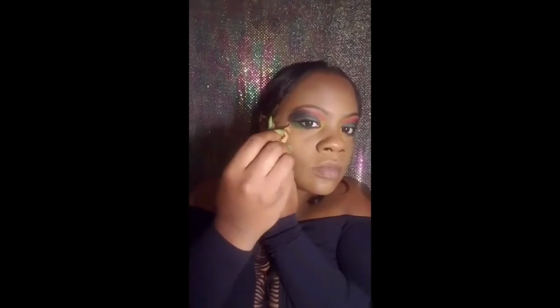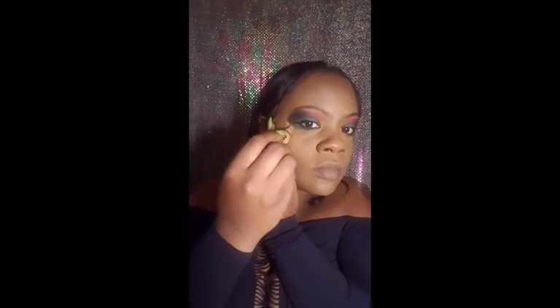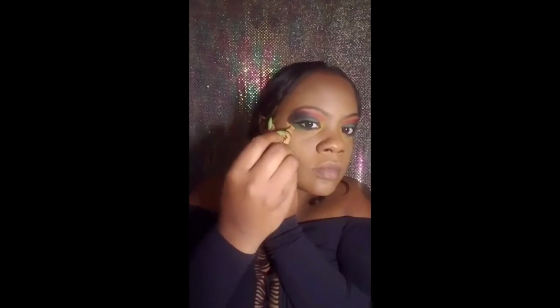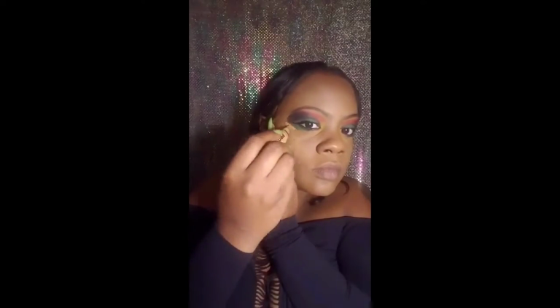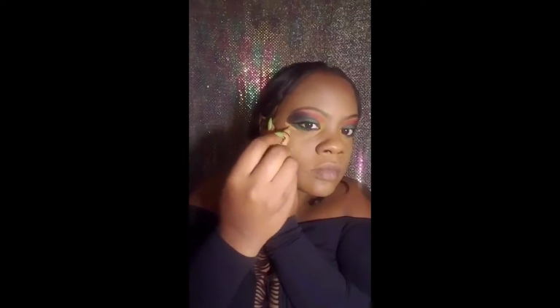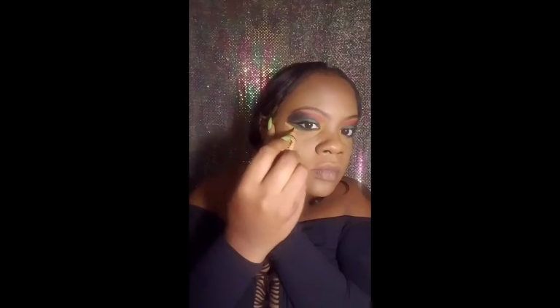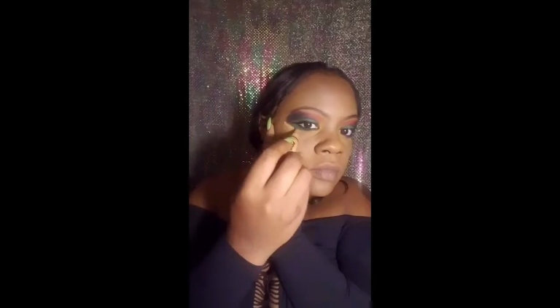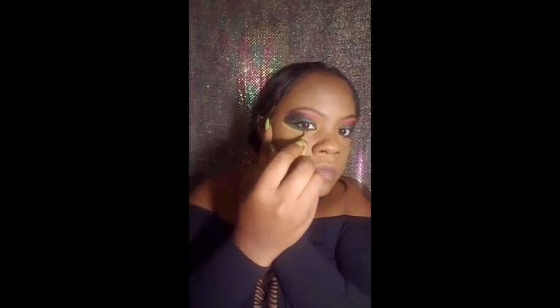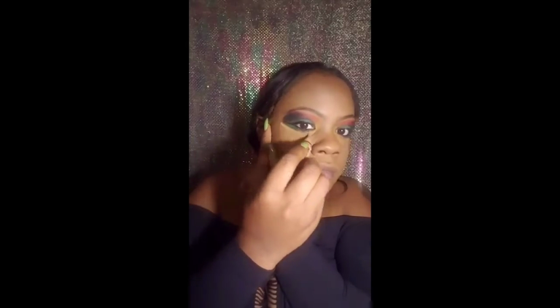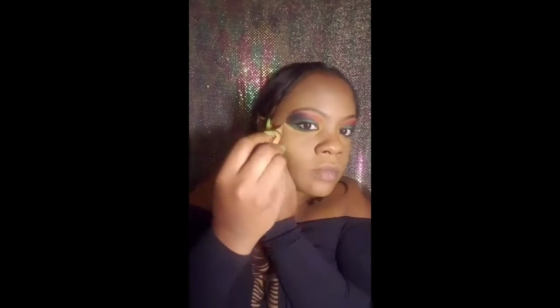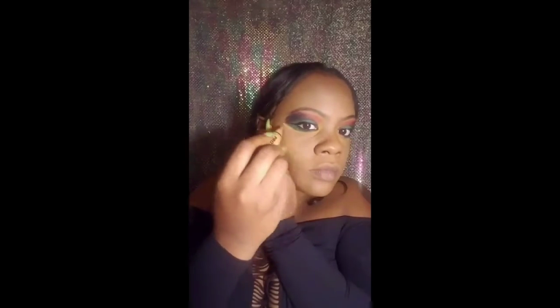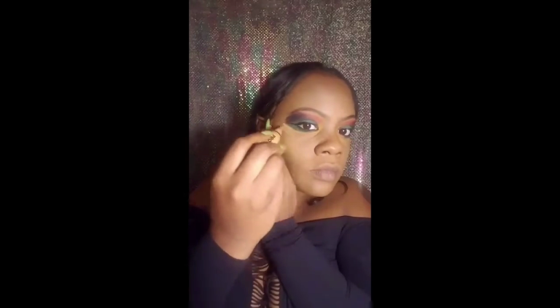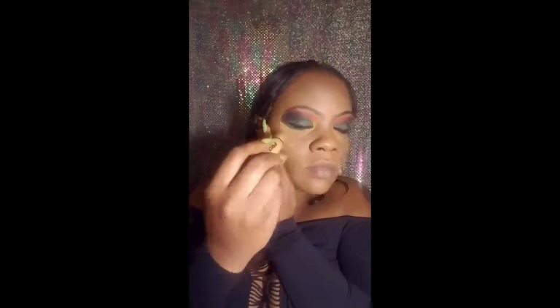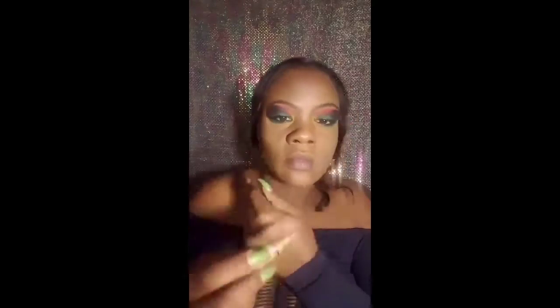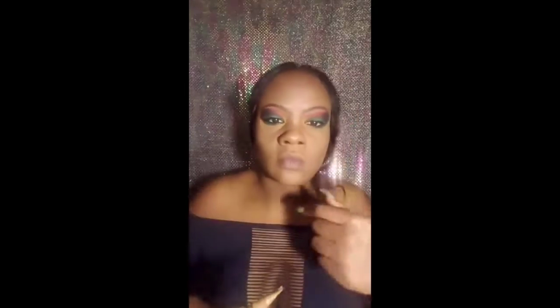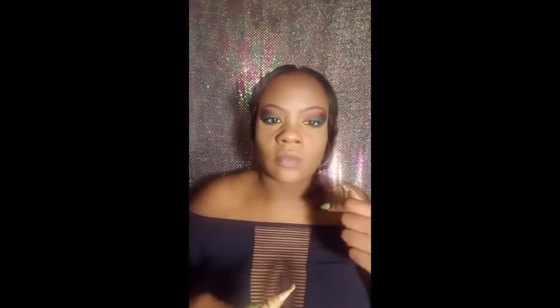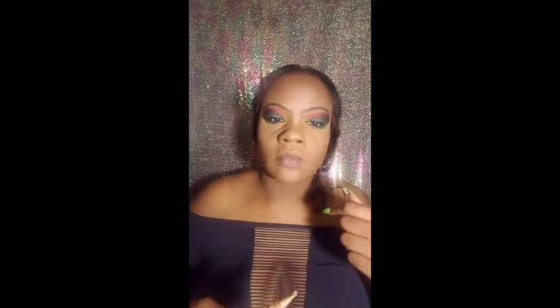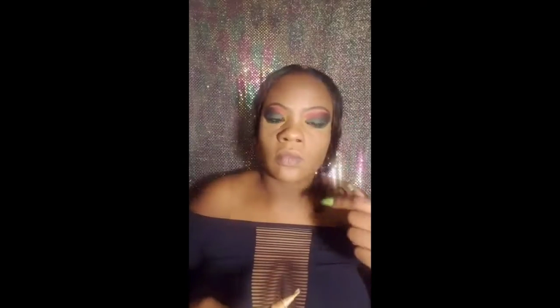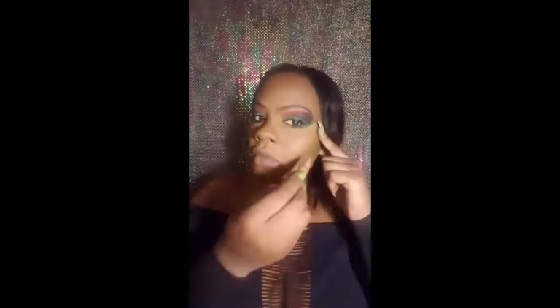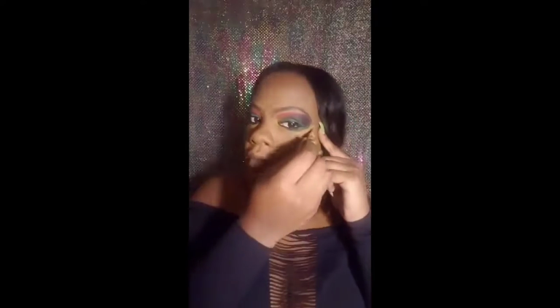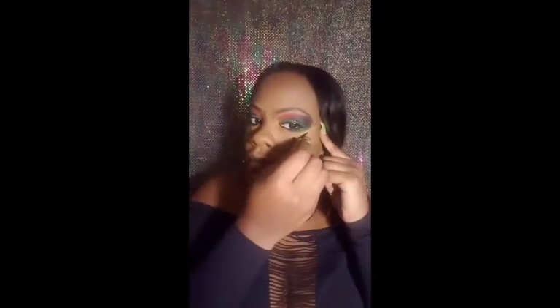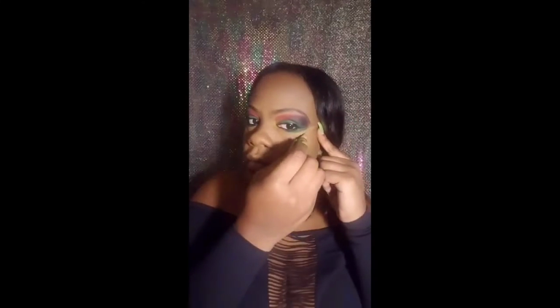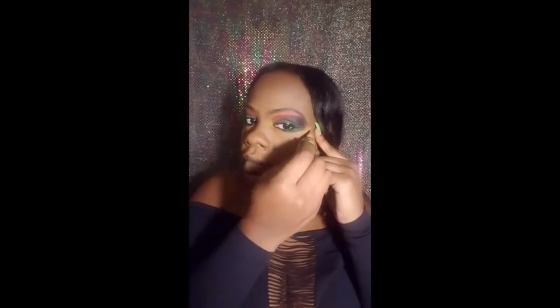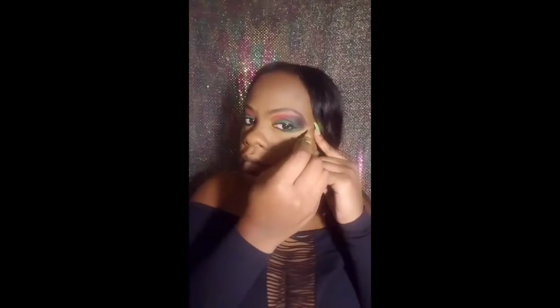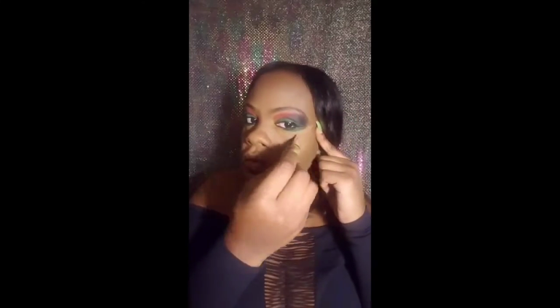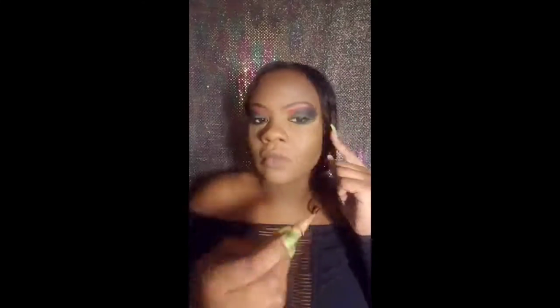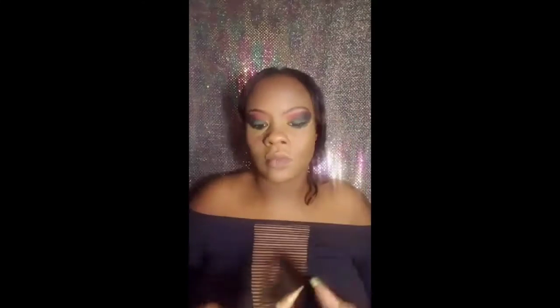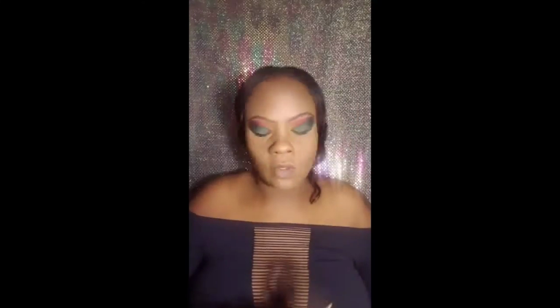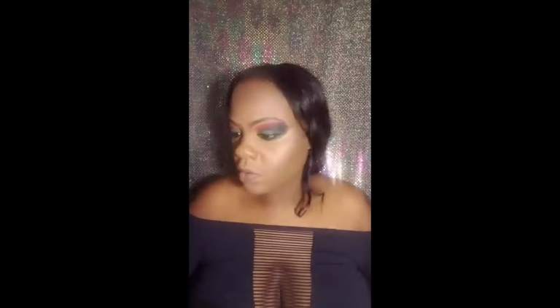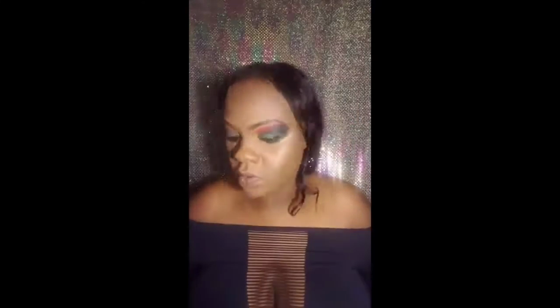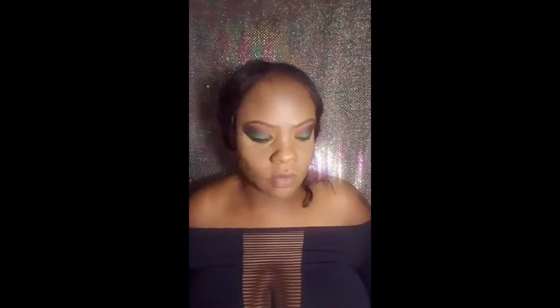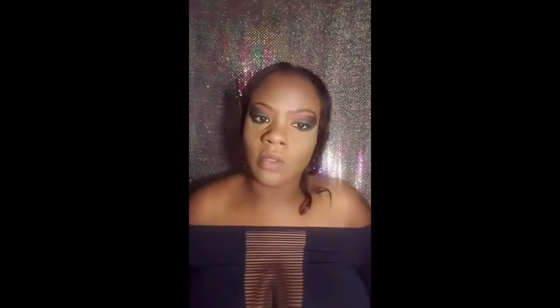Once I'm done I clean everything up with the concealer.